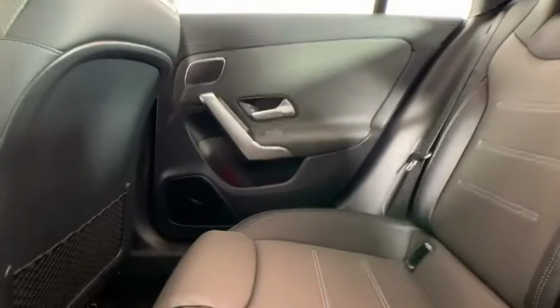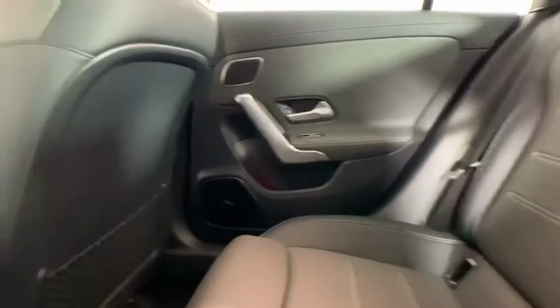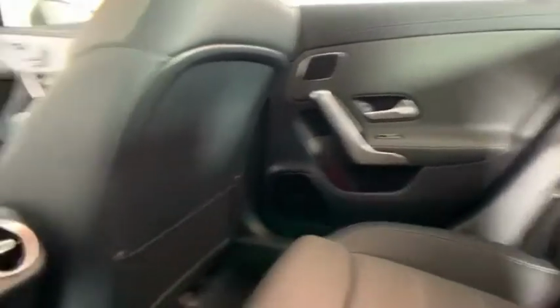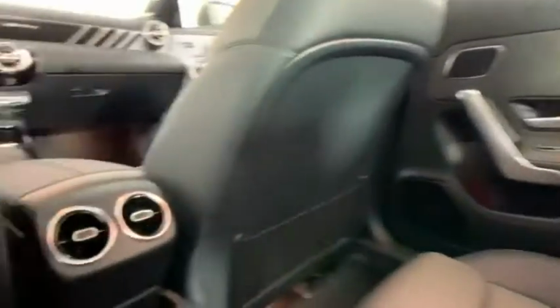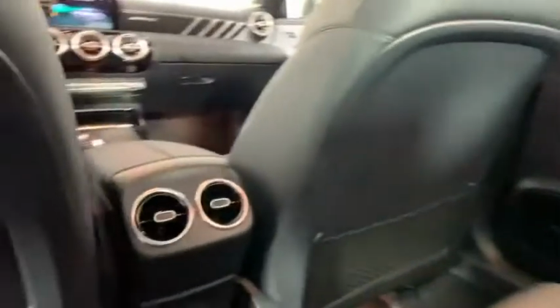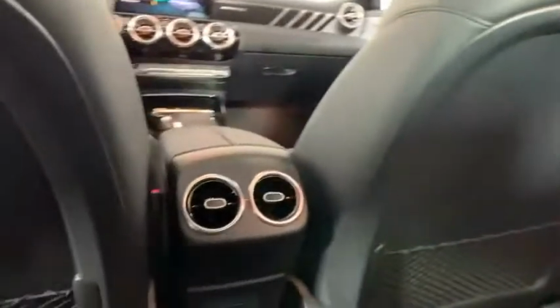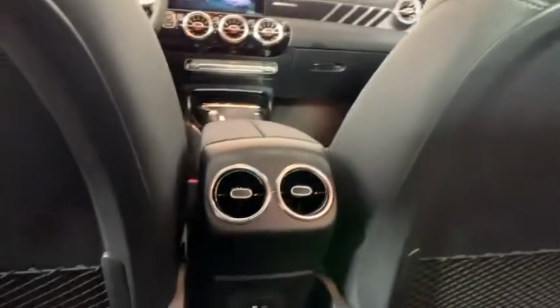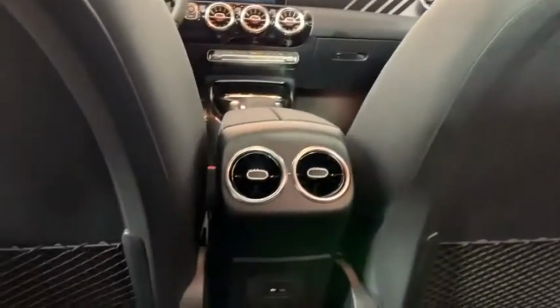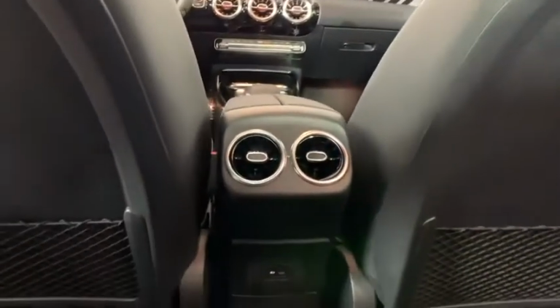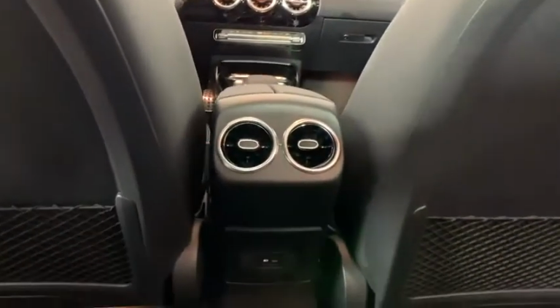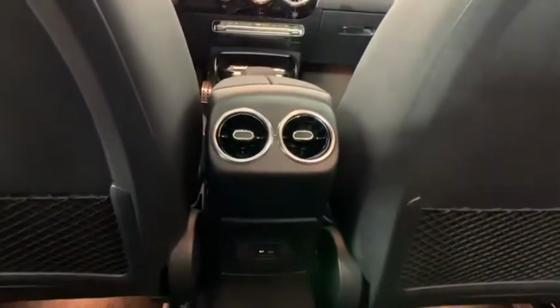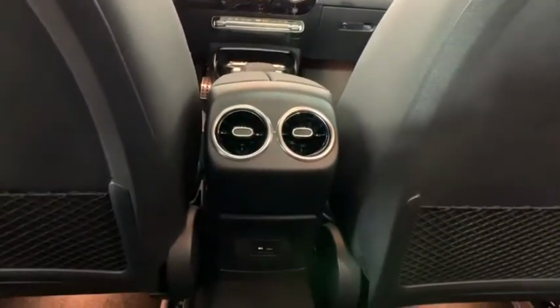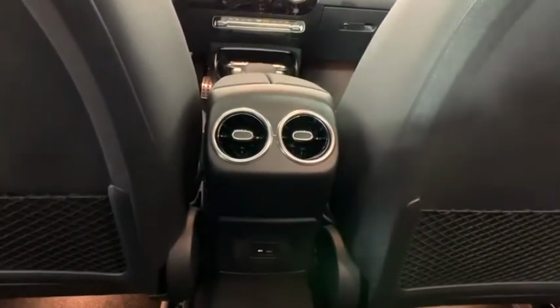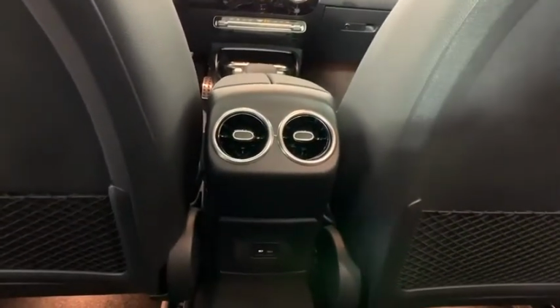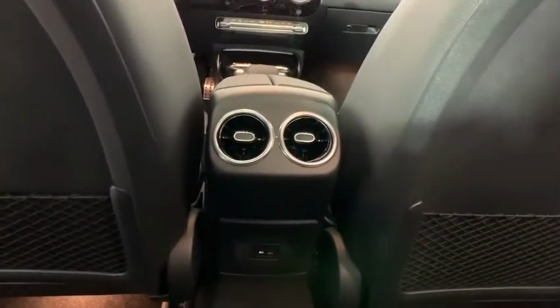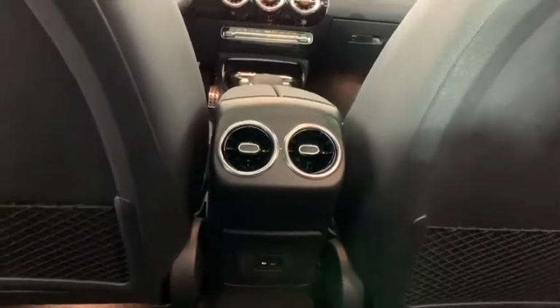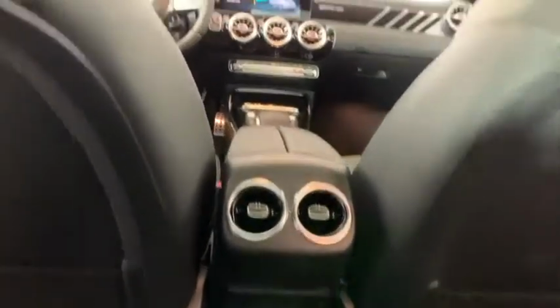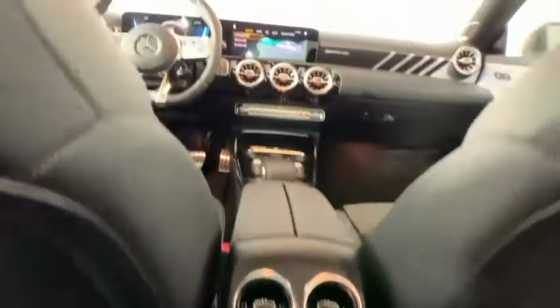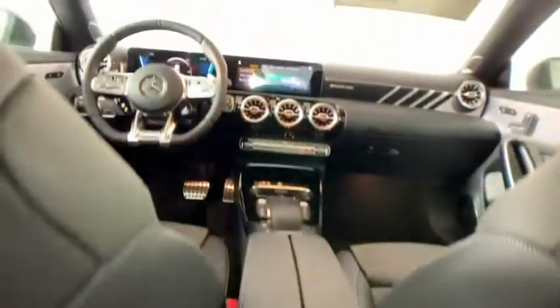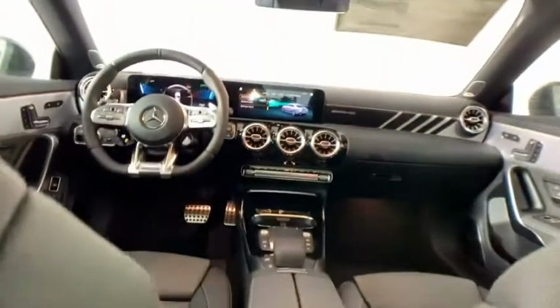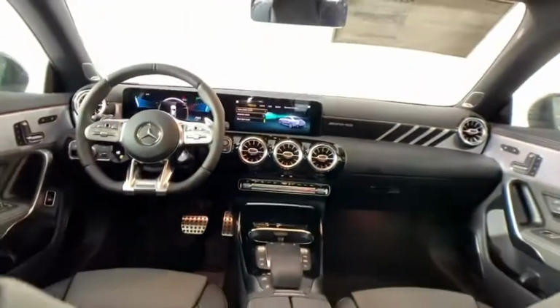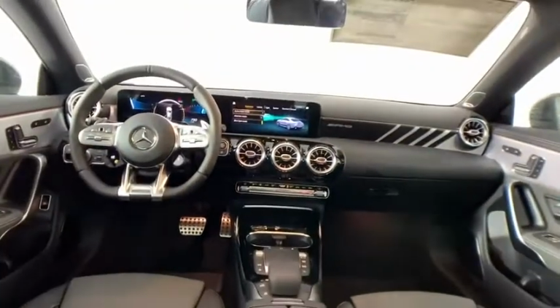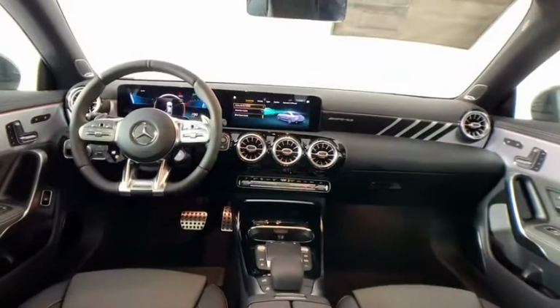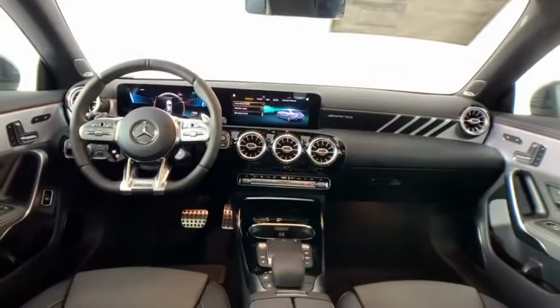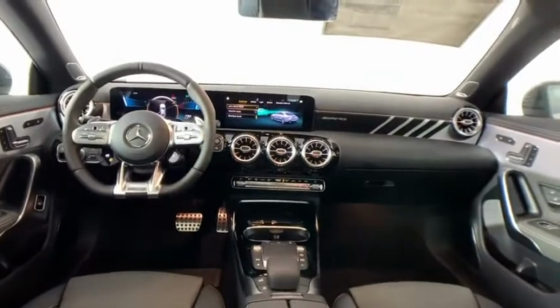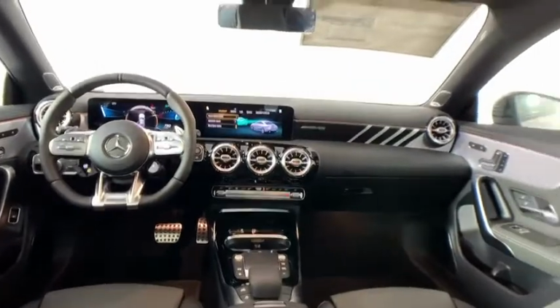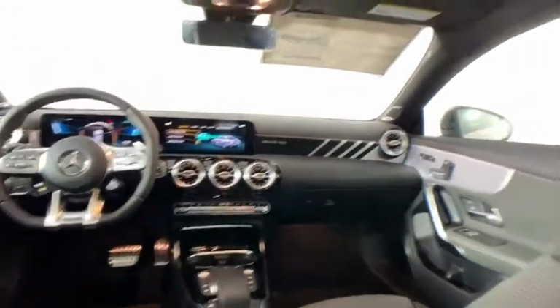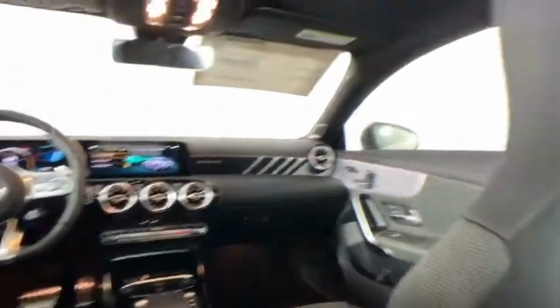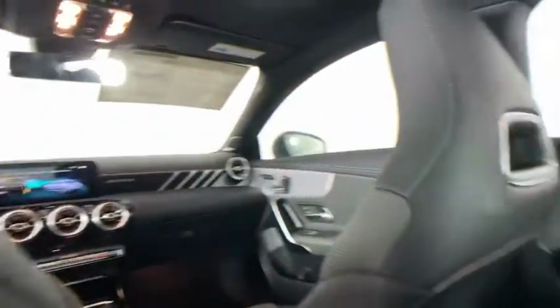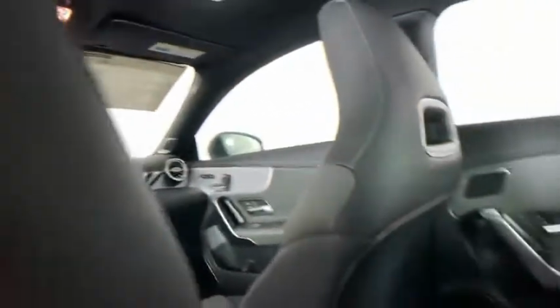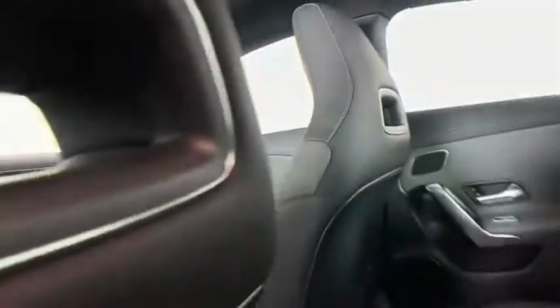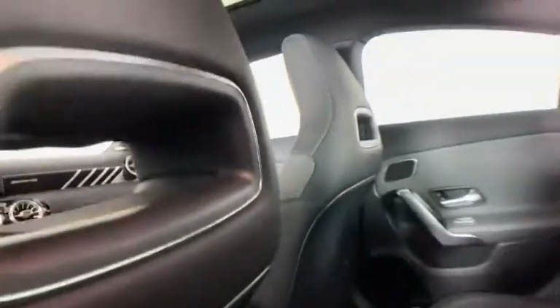Security system, power moonroof, panic alarm, overhead console, HD radio, tachometer, remote keyless entry.